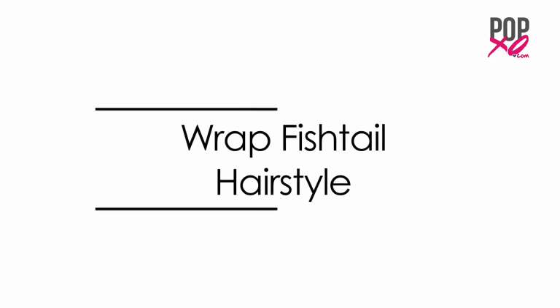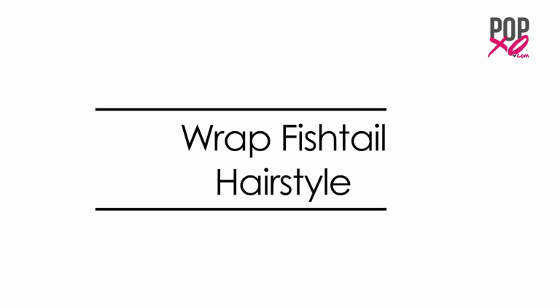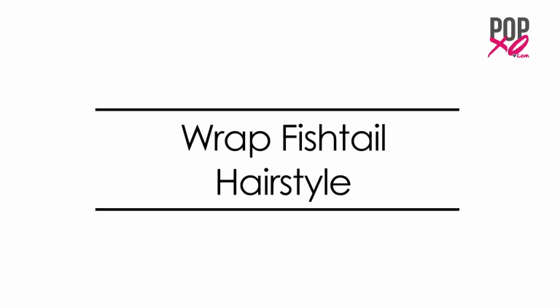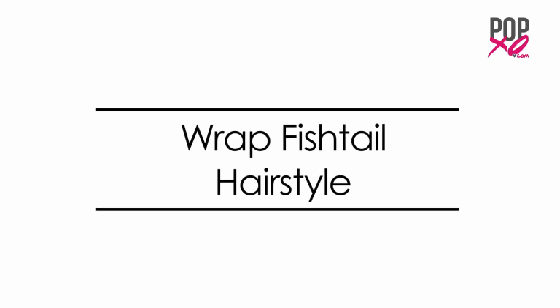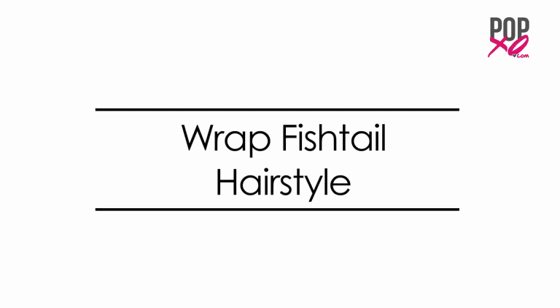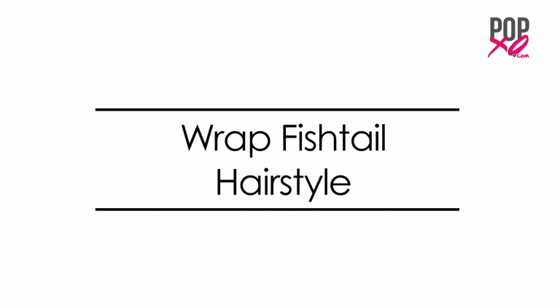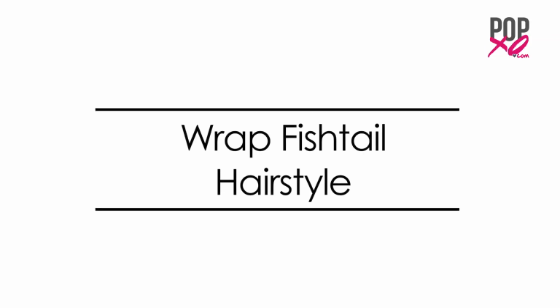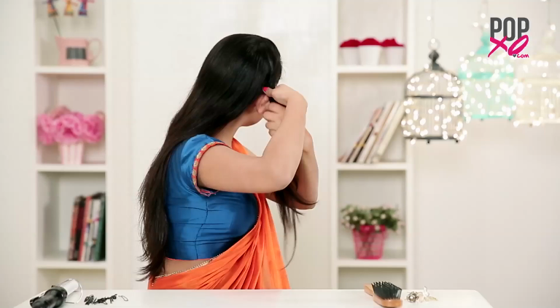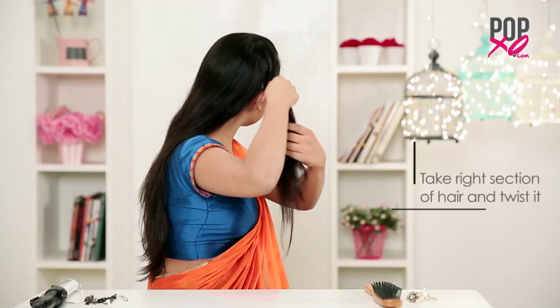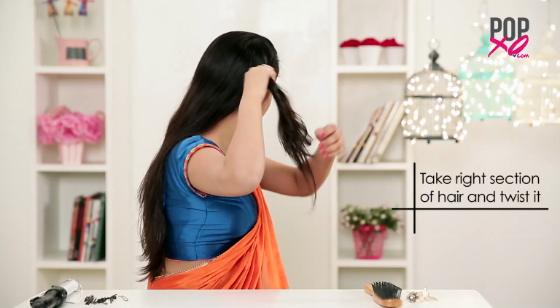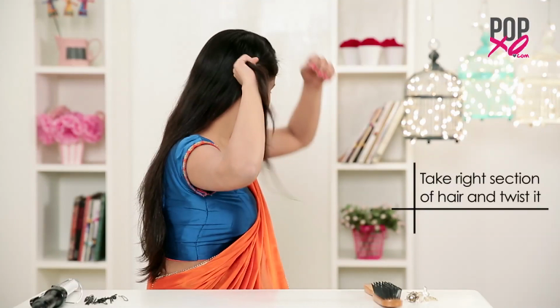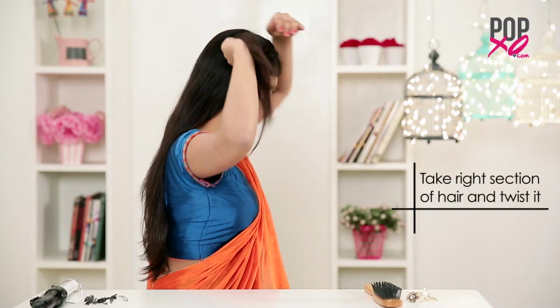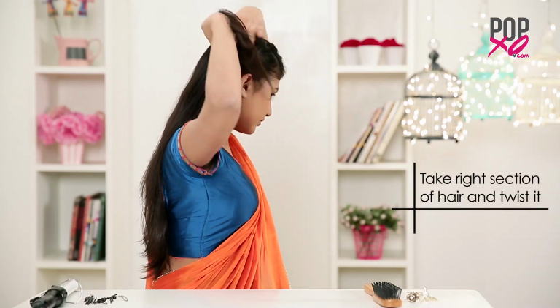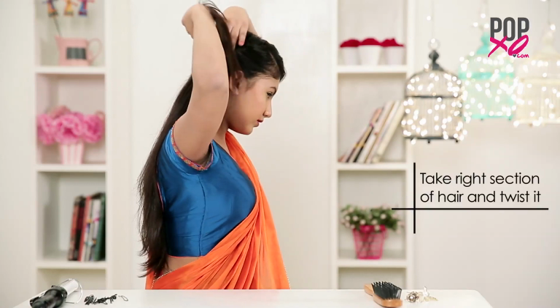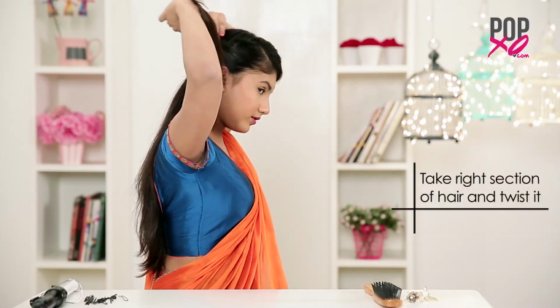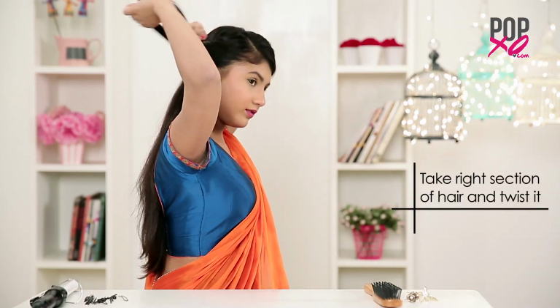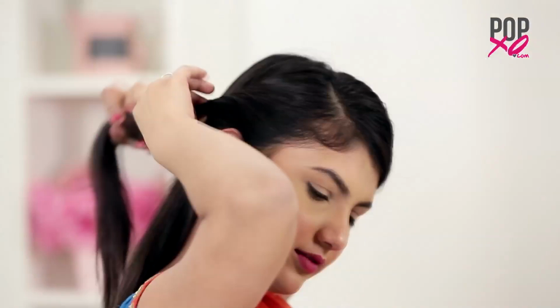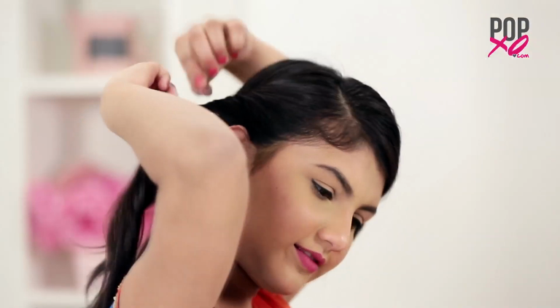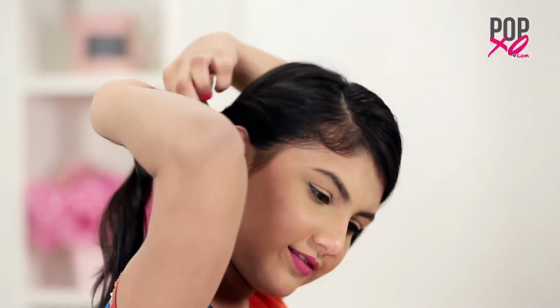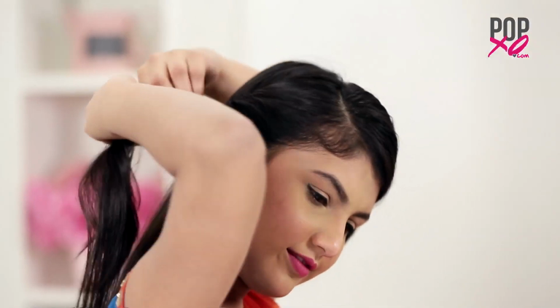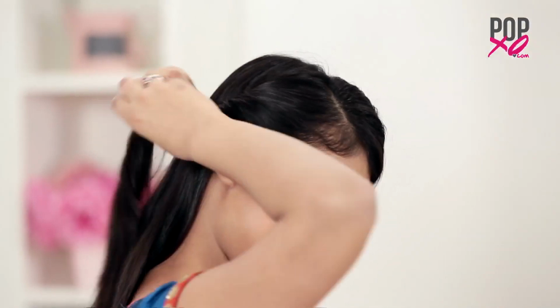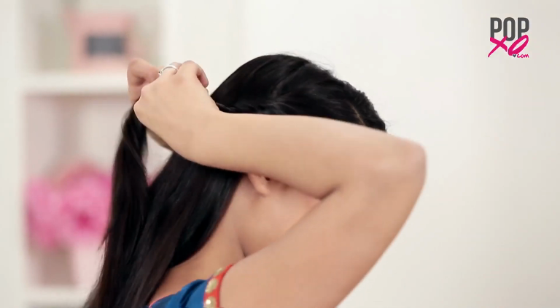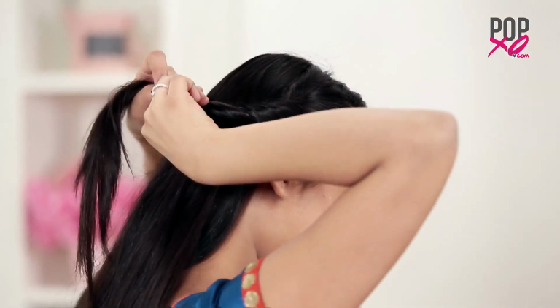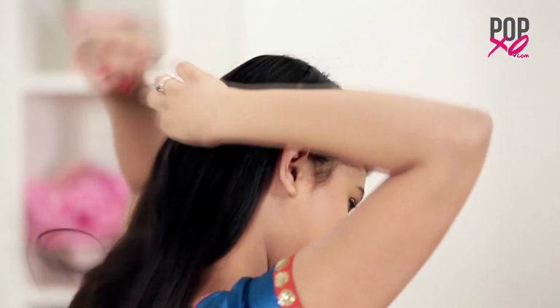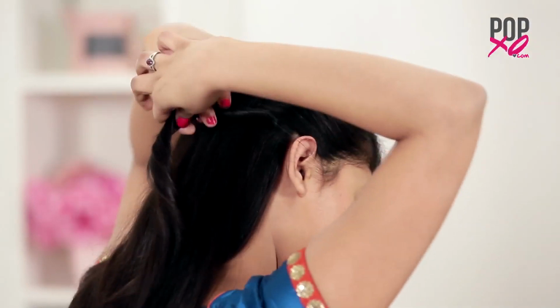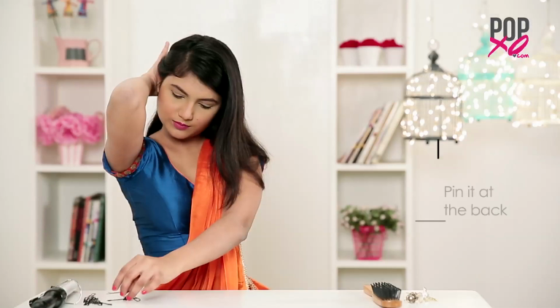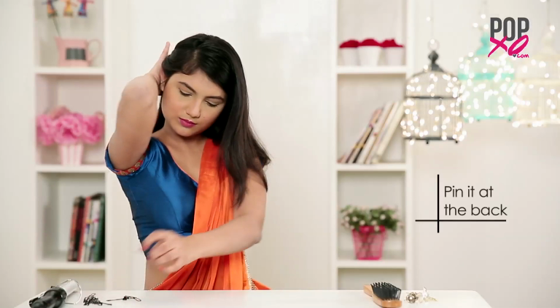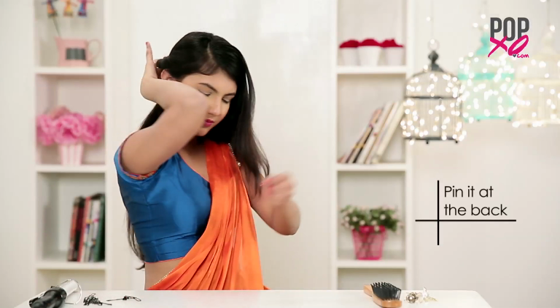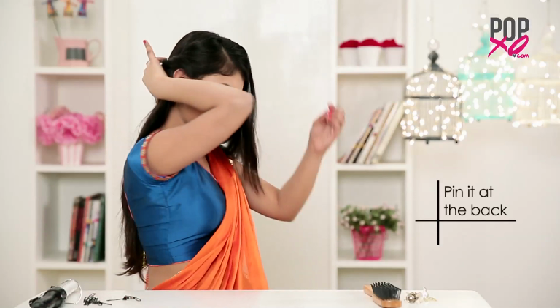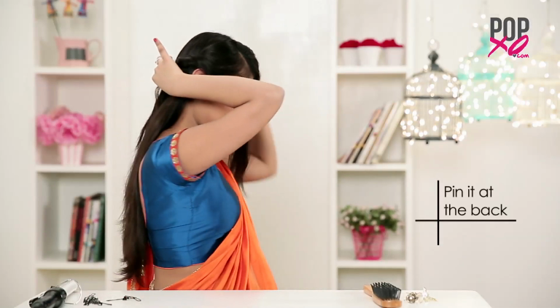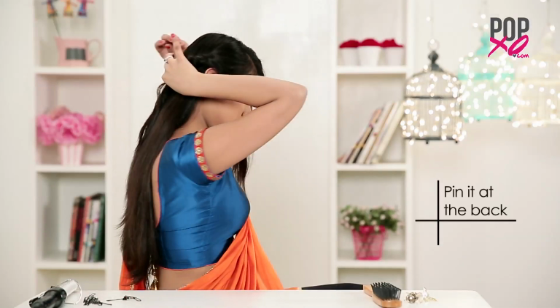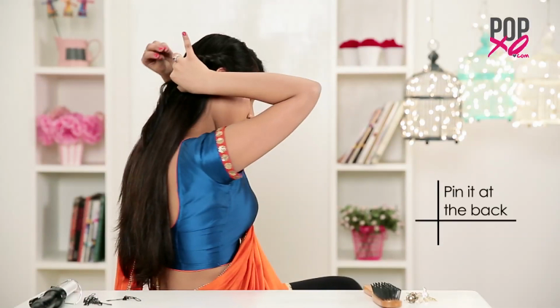Wrapped fishtail hairstyle. Take the right side section of your hair and twist it. Now pin it up at the back.